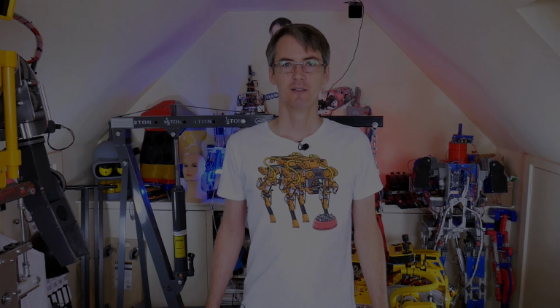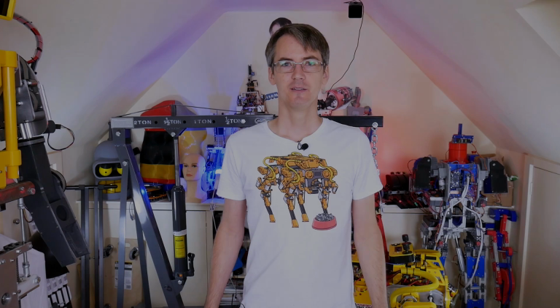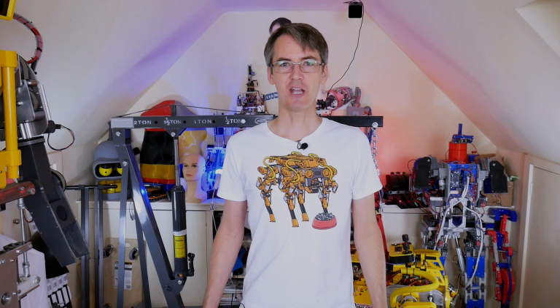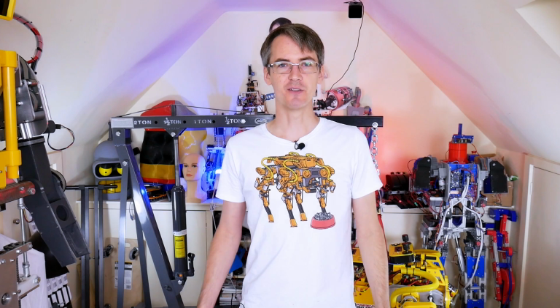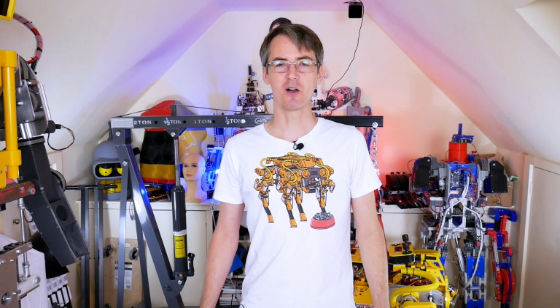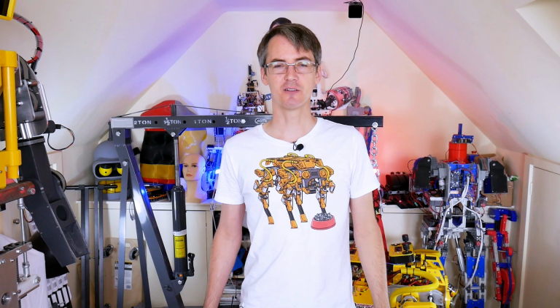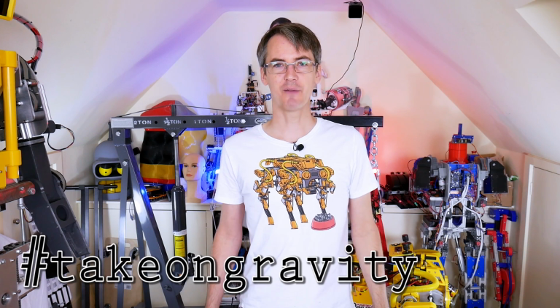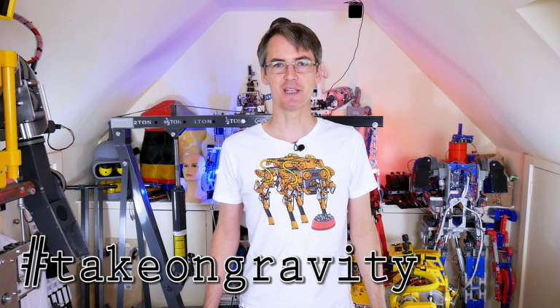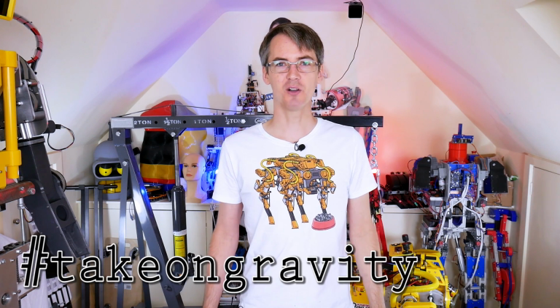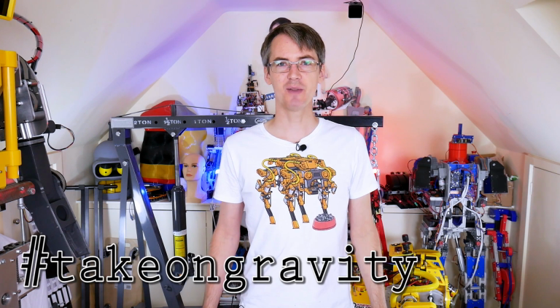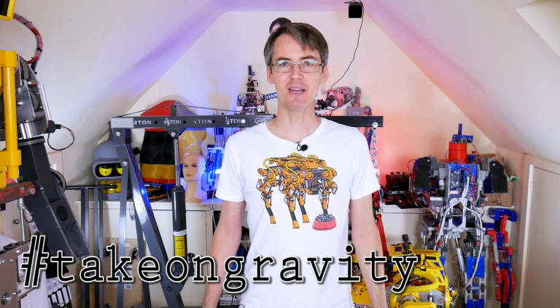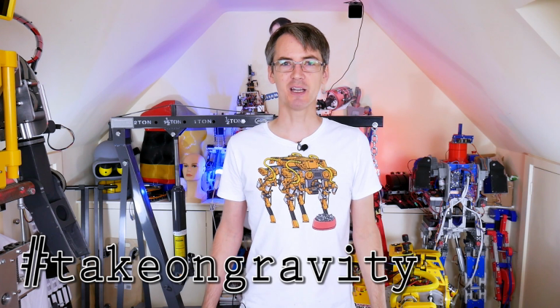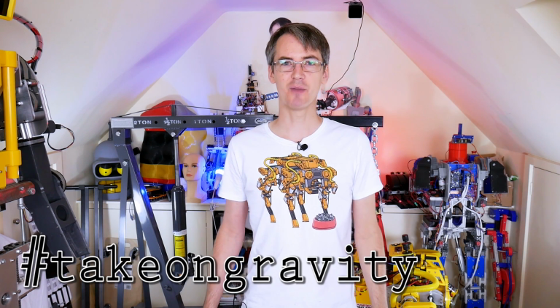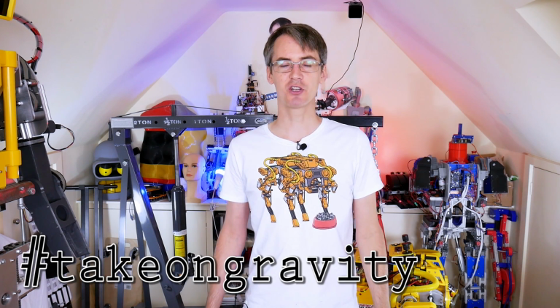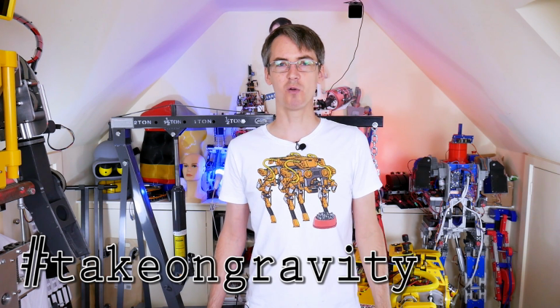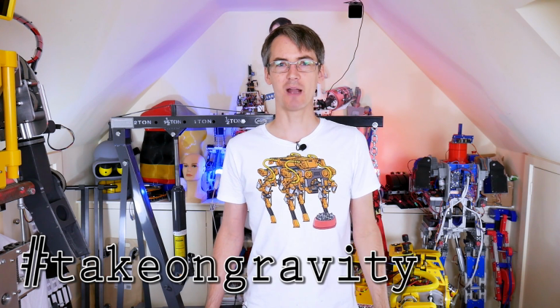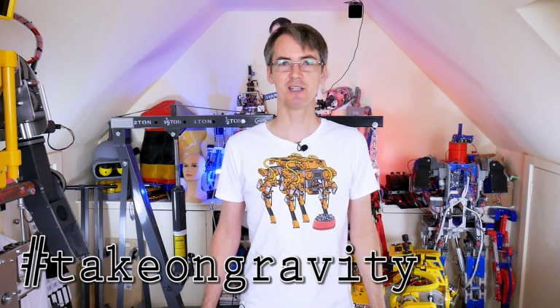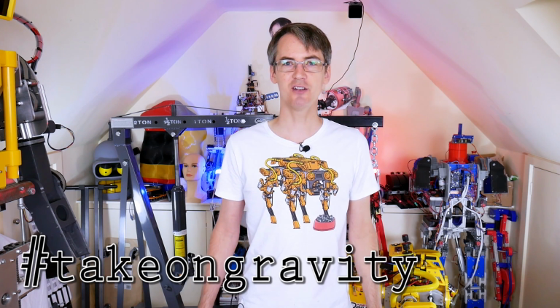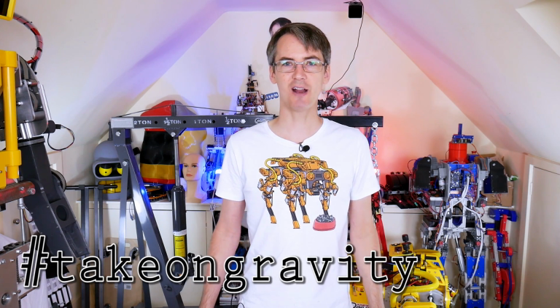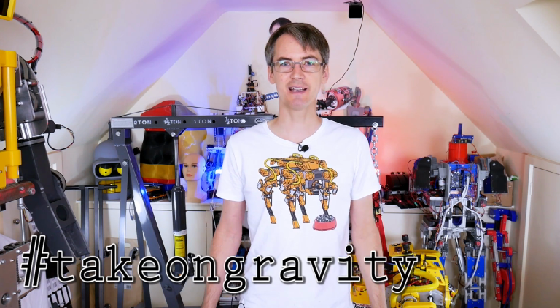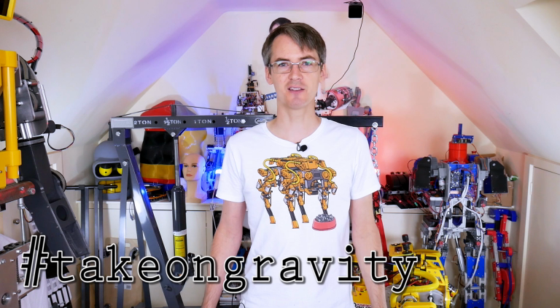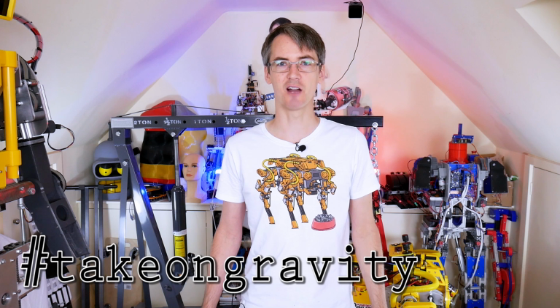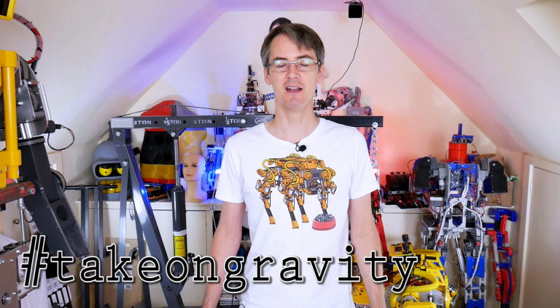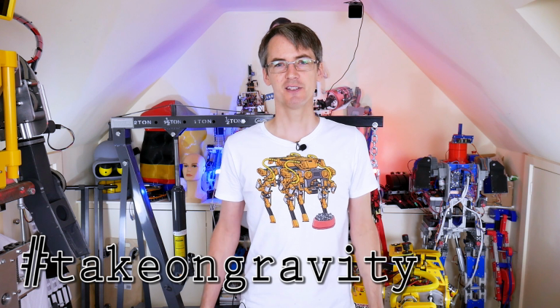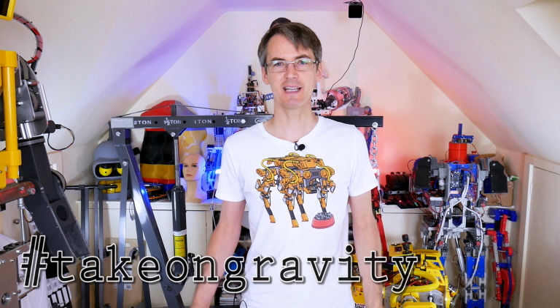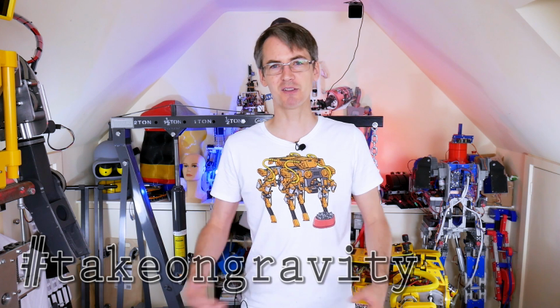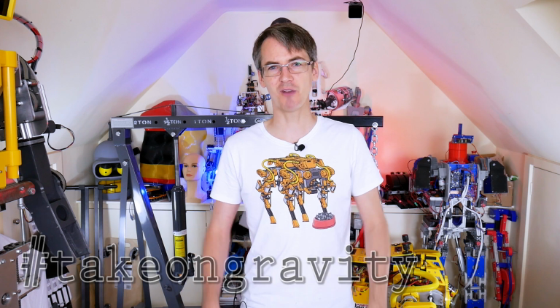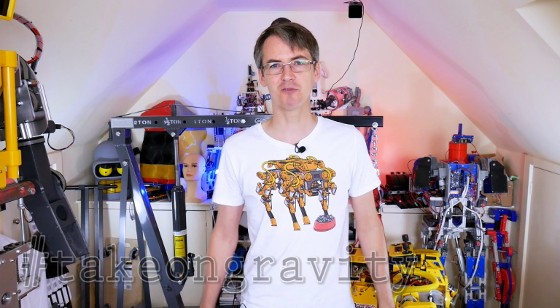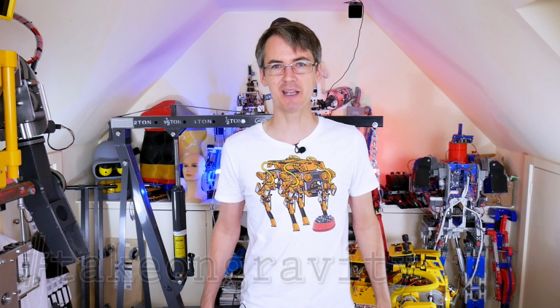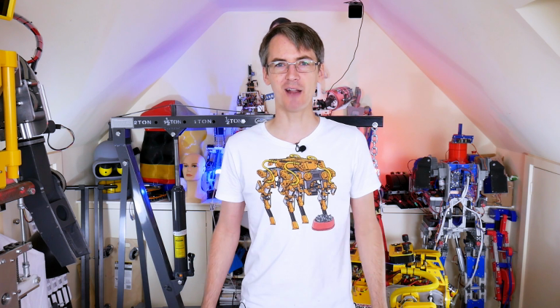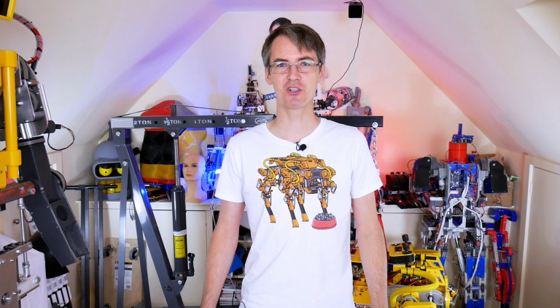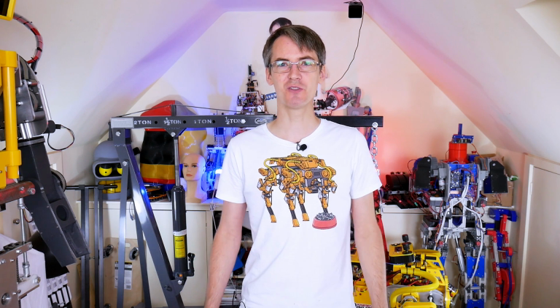The Jetsuit Guys from Gravity asked me if I could build a shoulder-mounted head-tracking gun turret so they could have some fun flying around shooting.